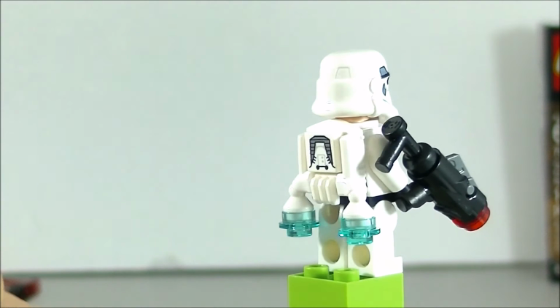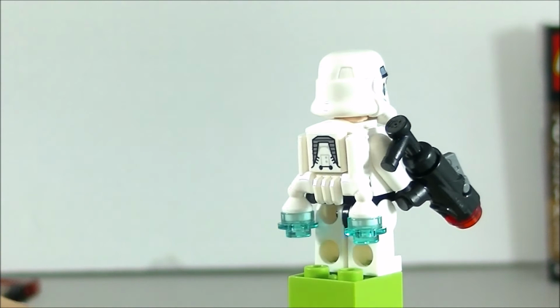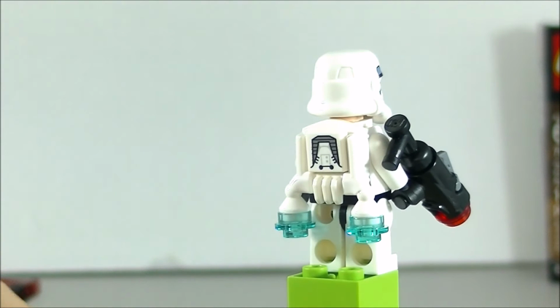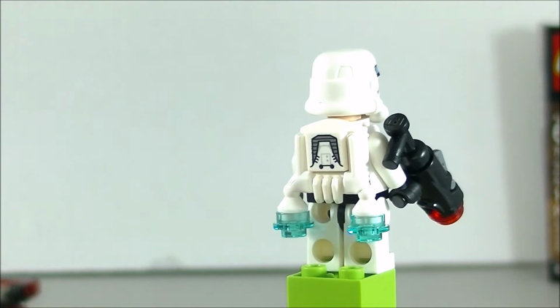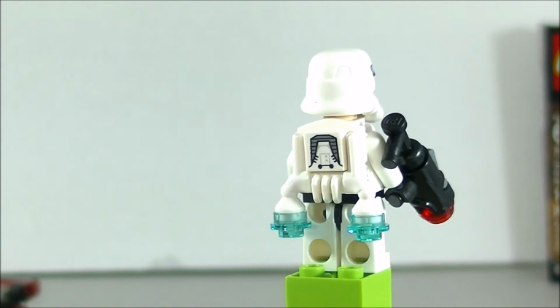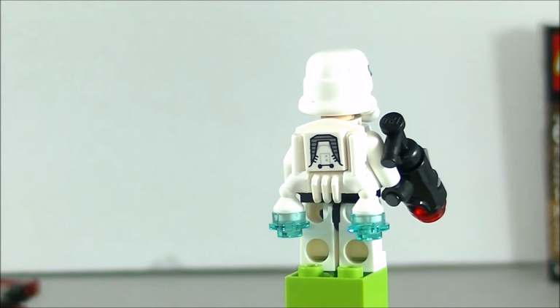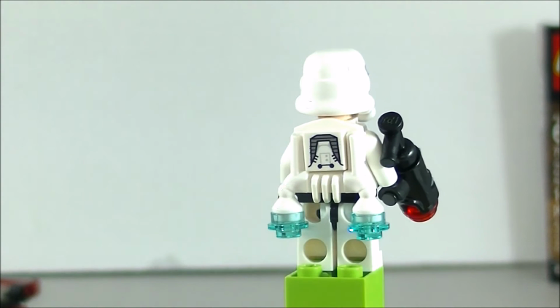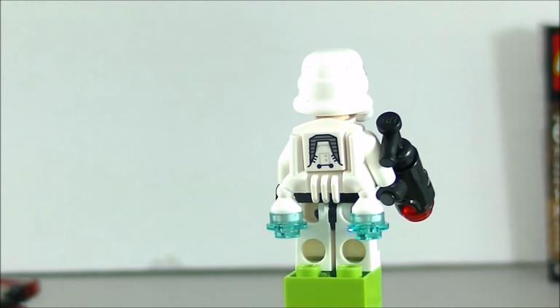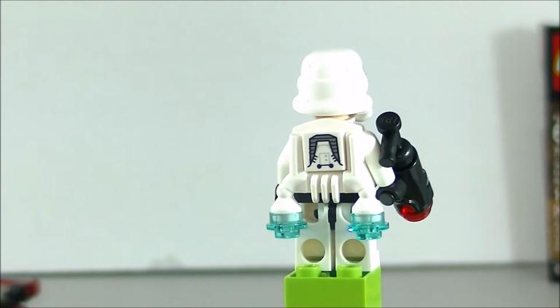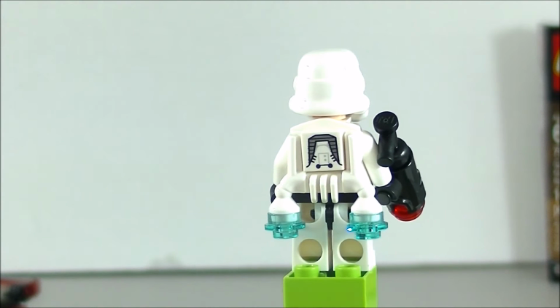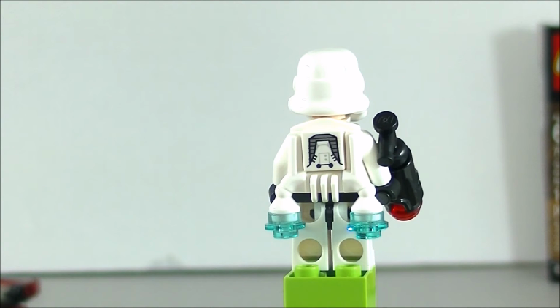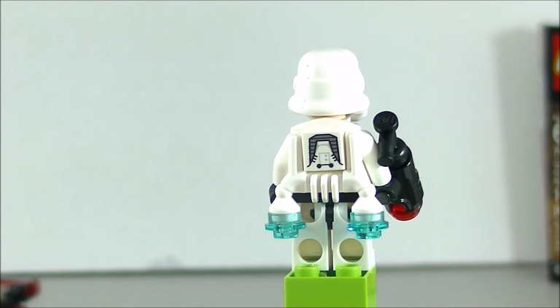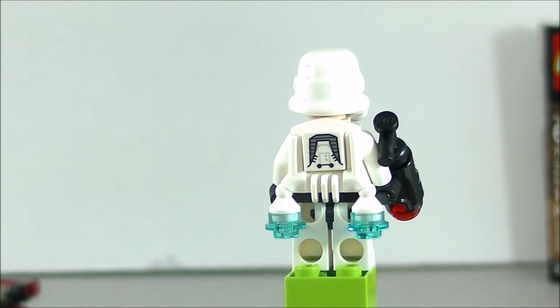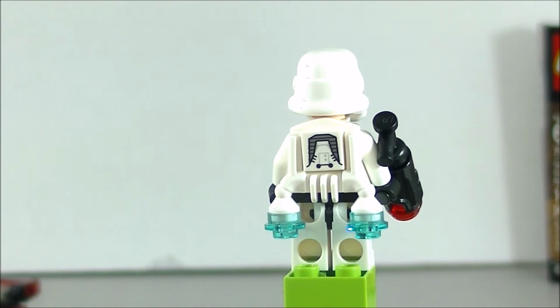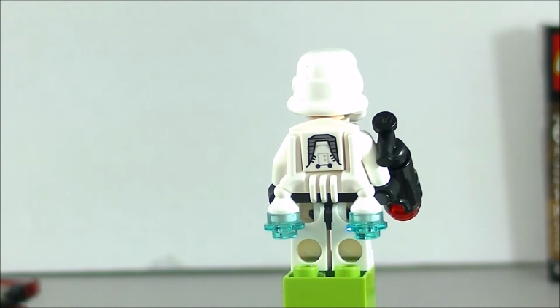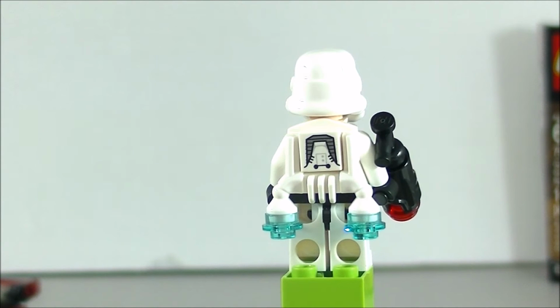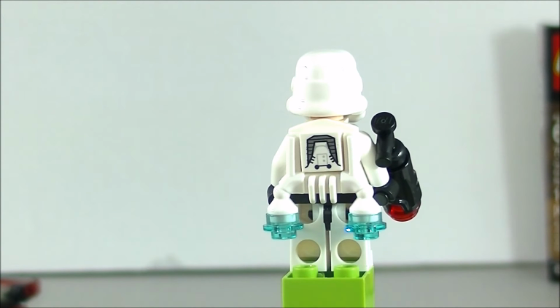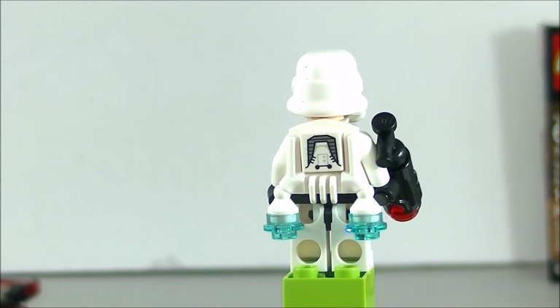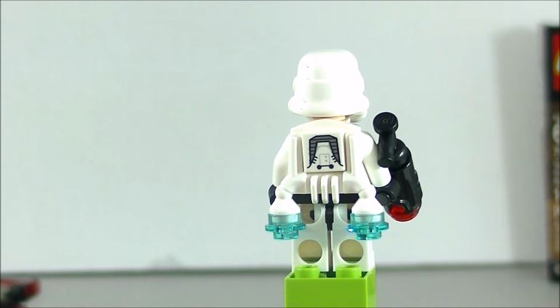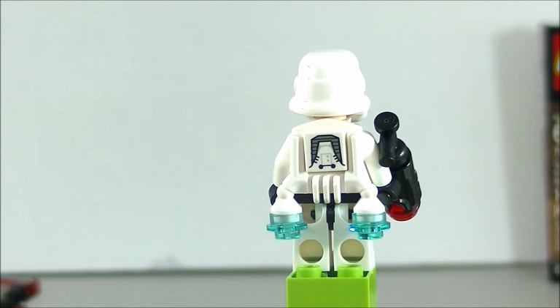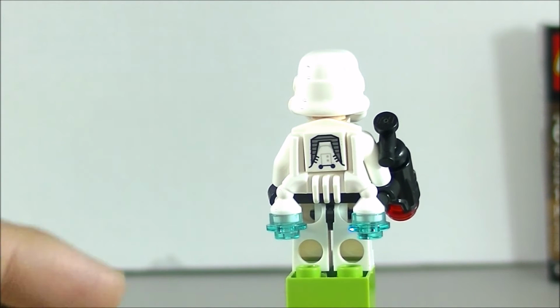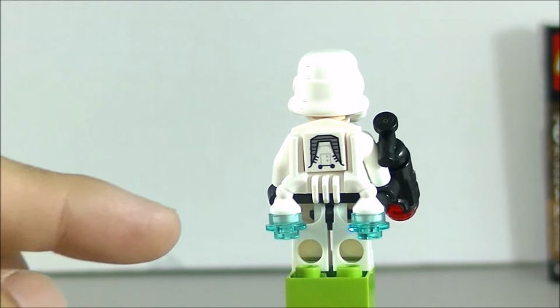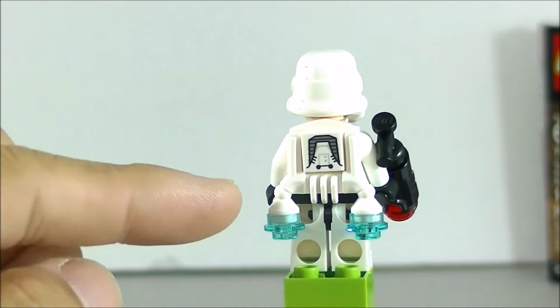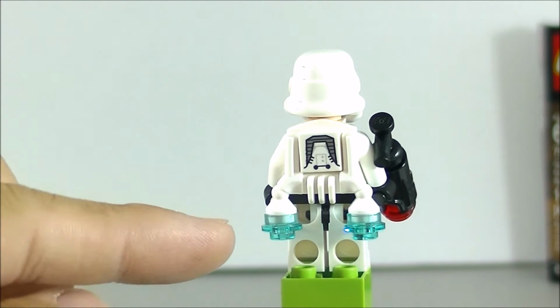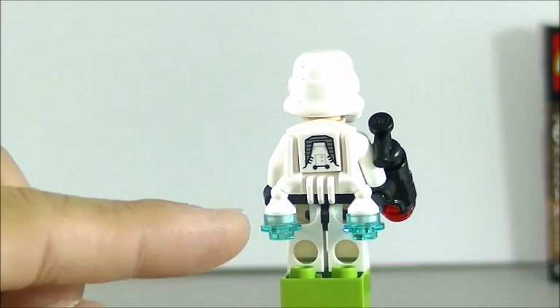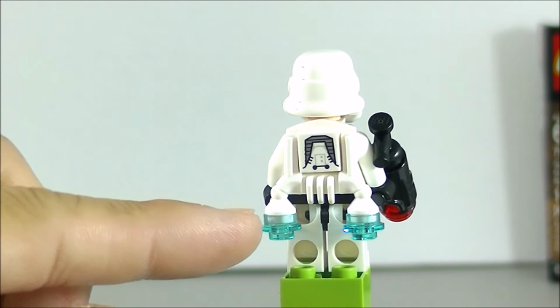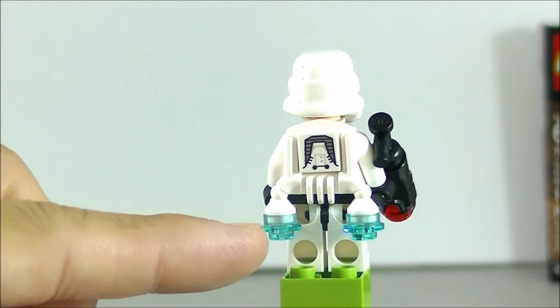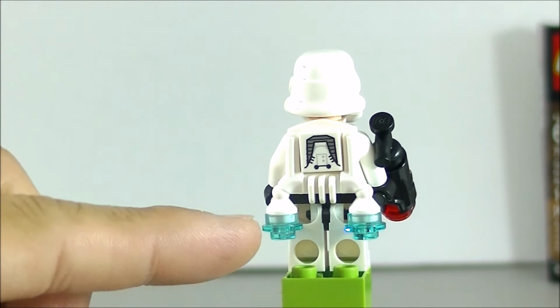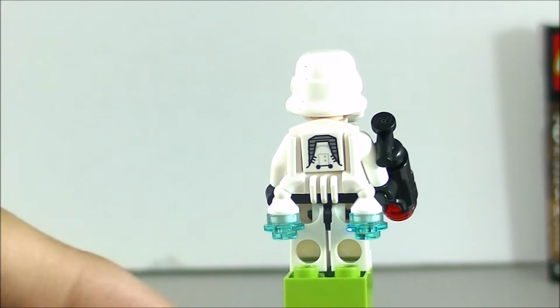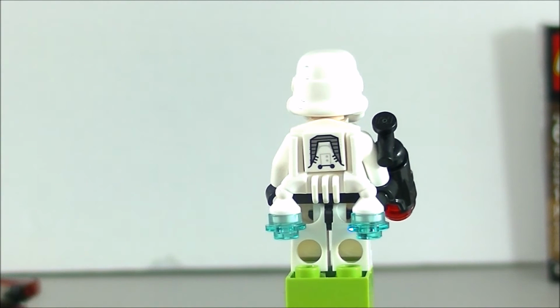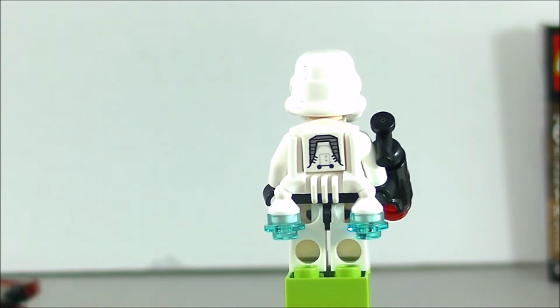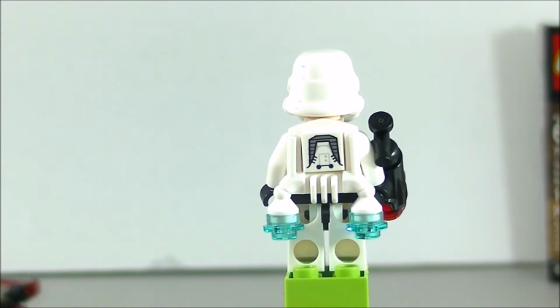Just like in Battlefront, they do give this trooper a little jet pack, which I do like.